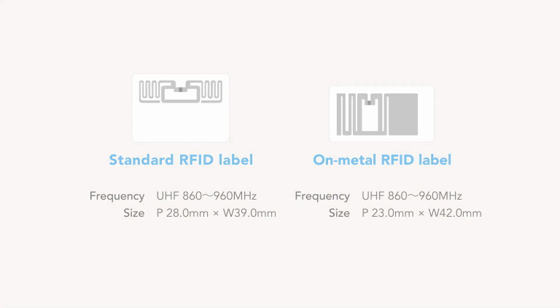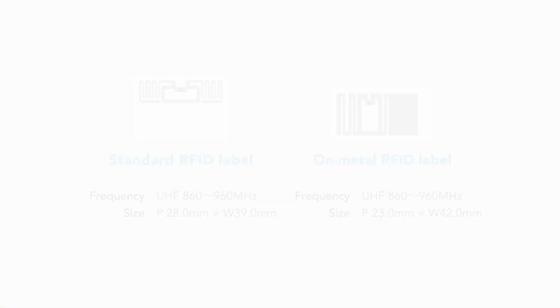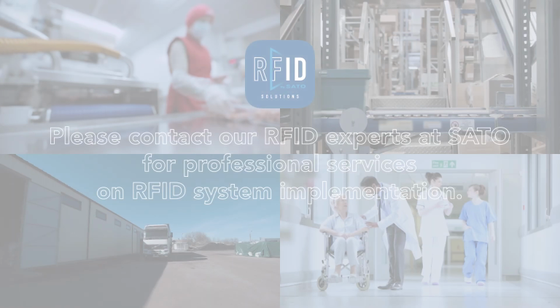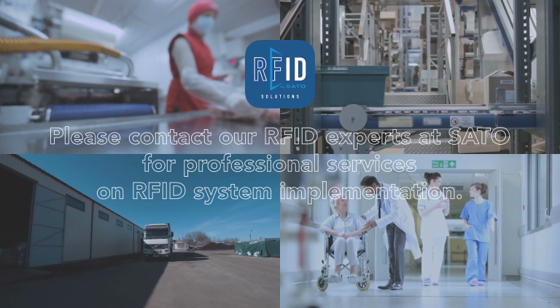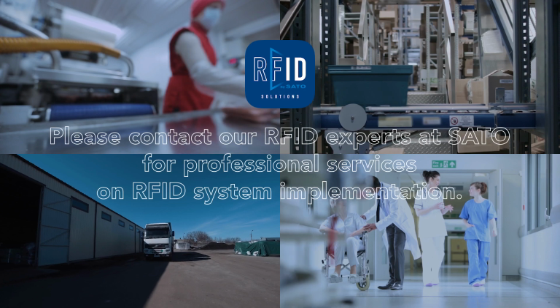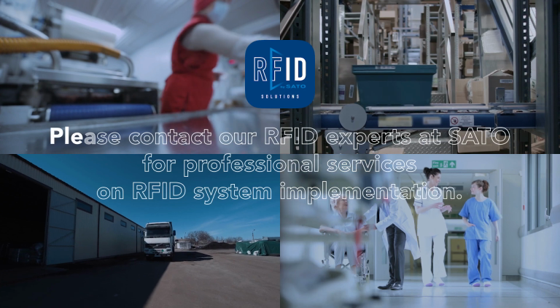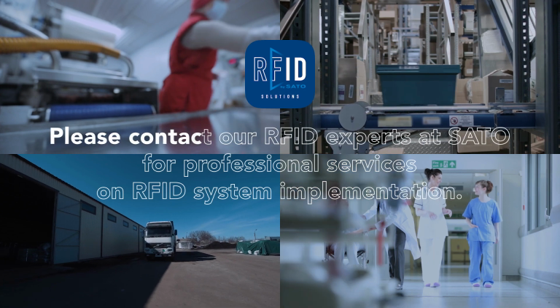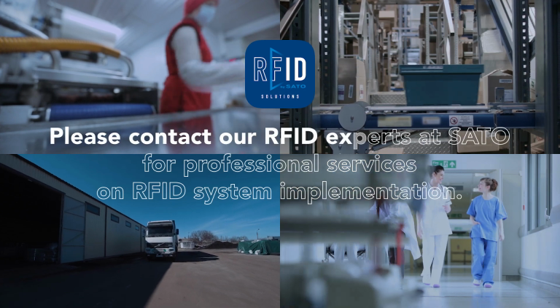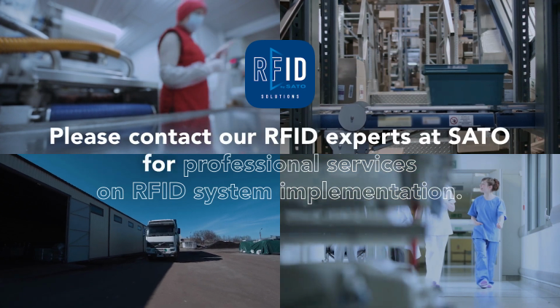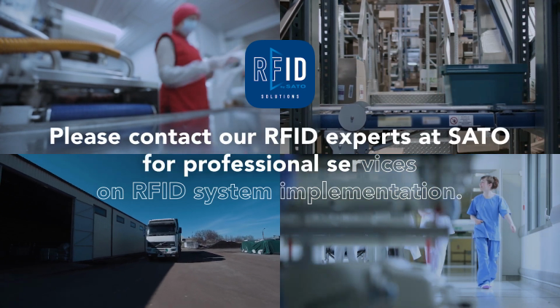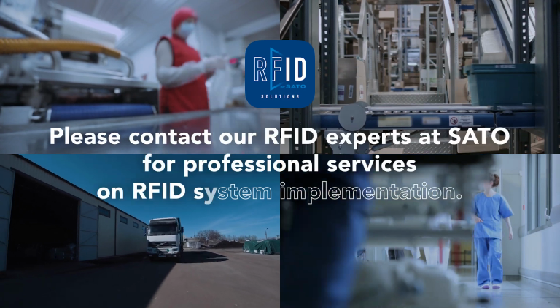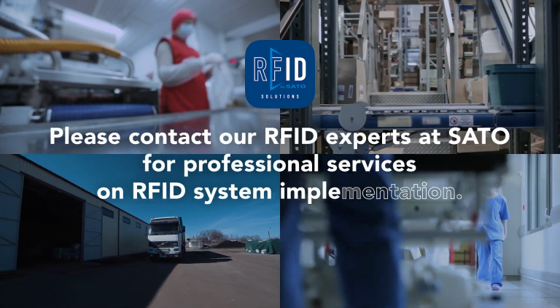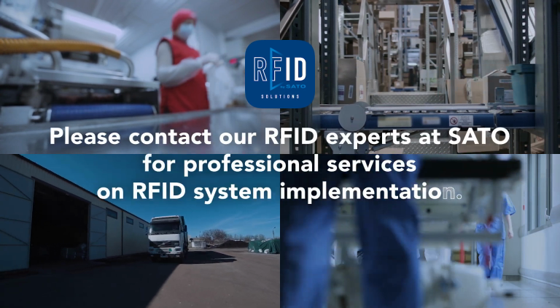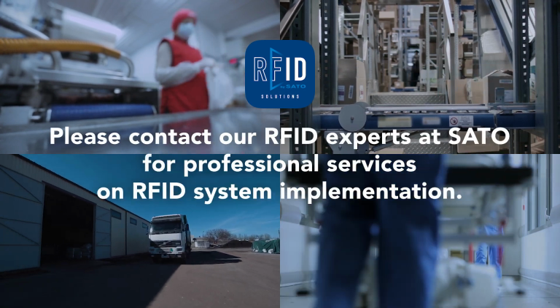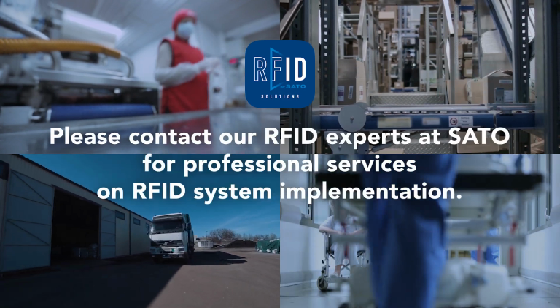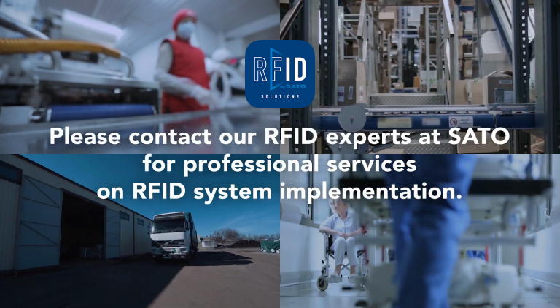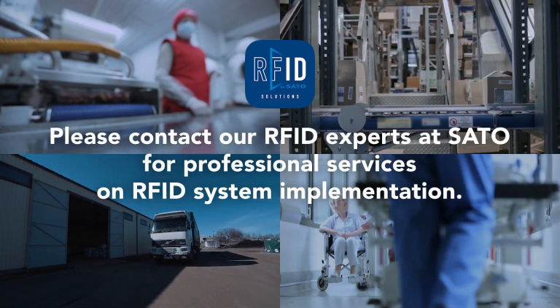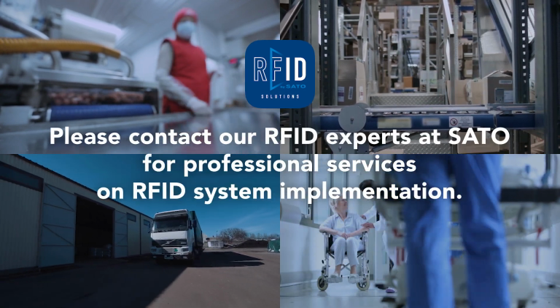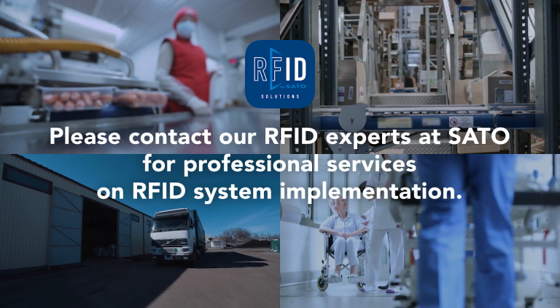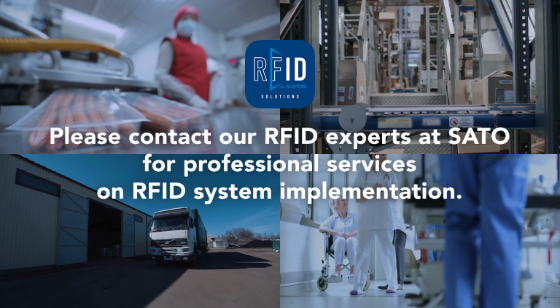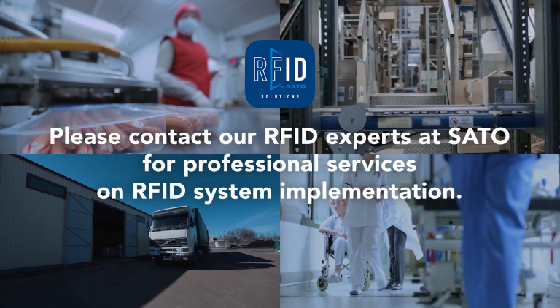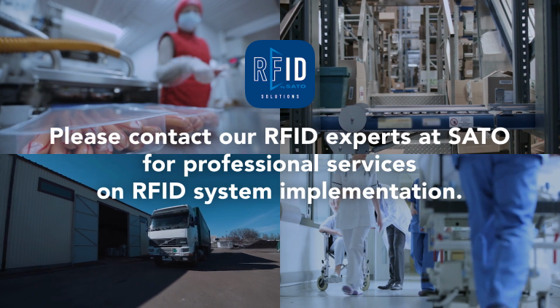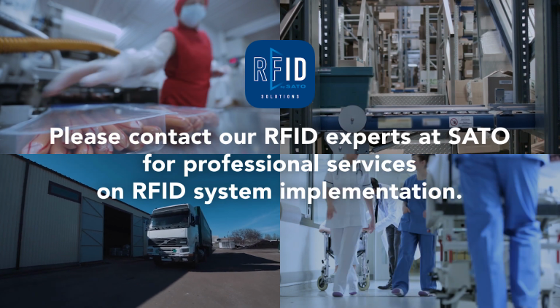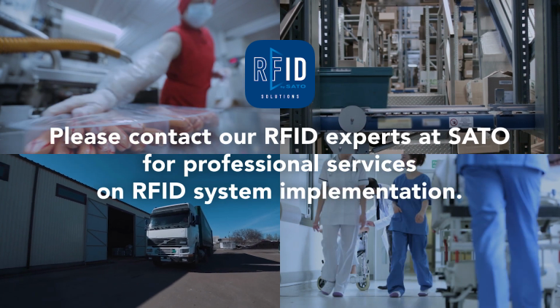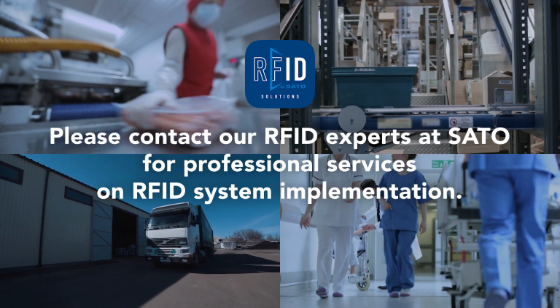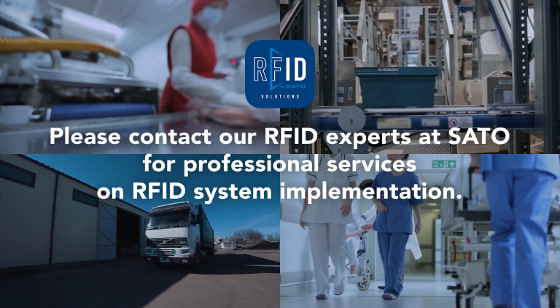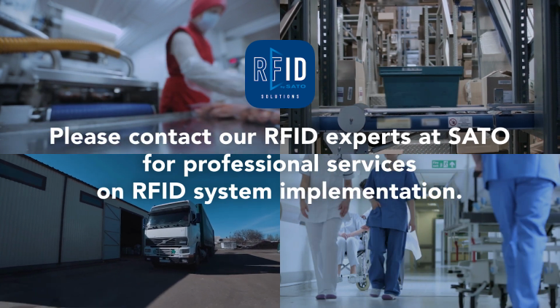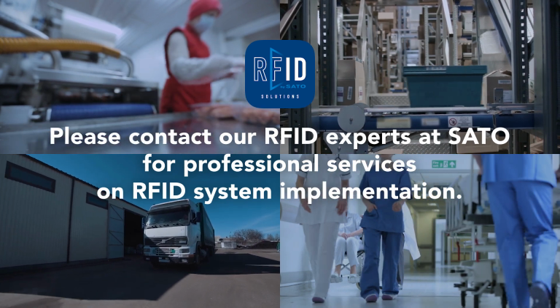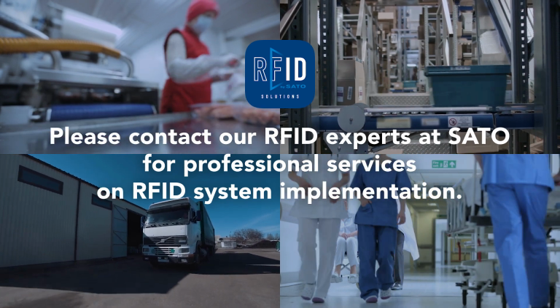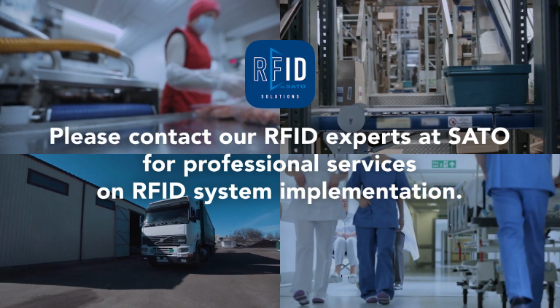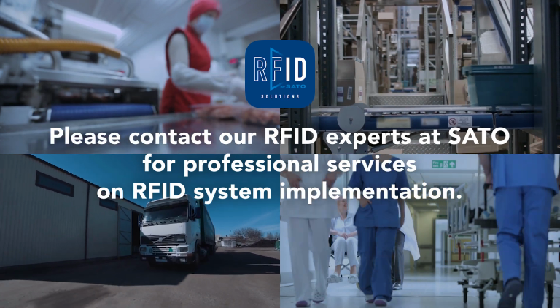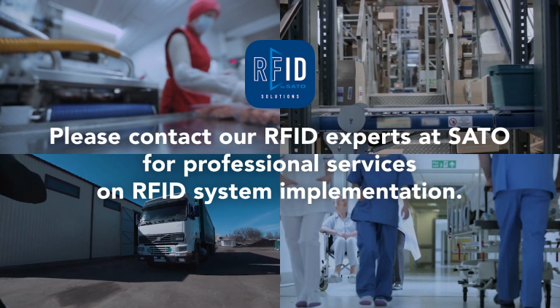Please contact our RFID experts at Sato for professional services on RFID system implementation.